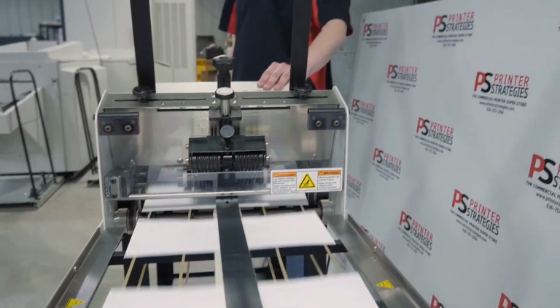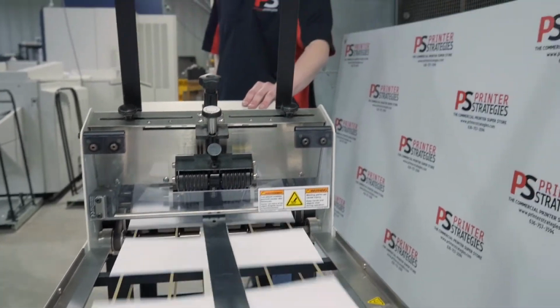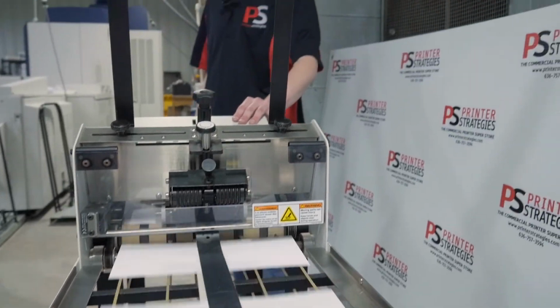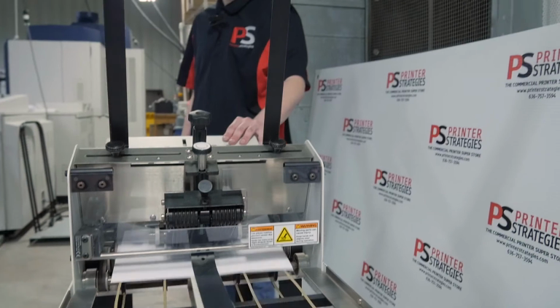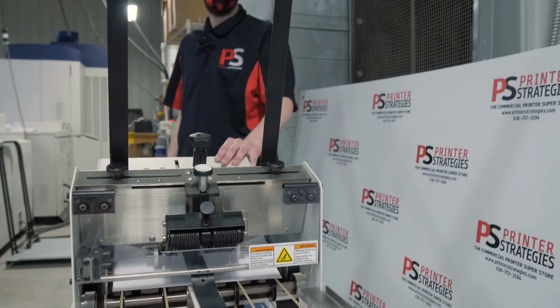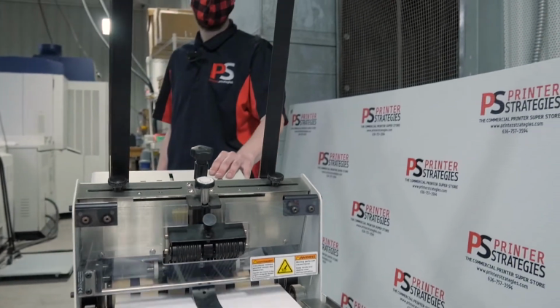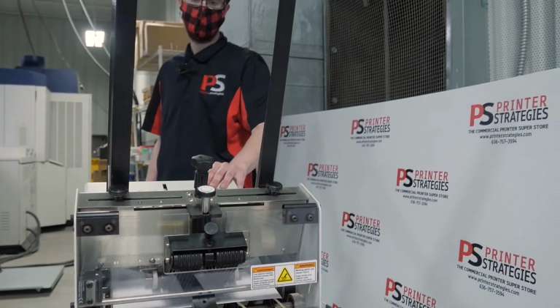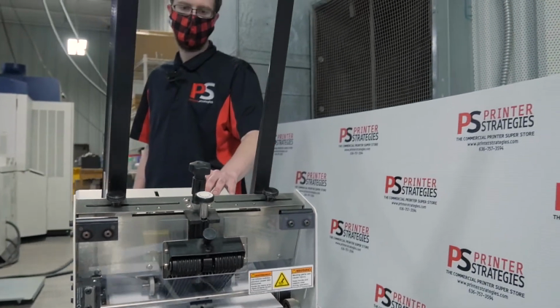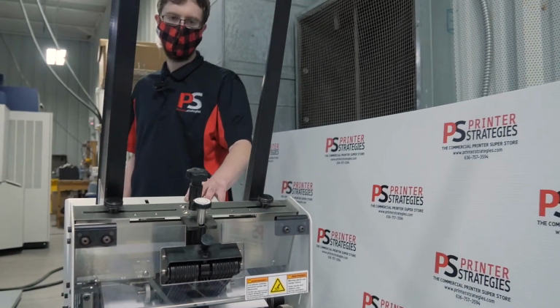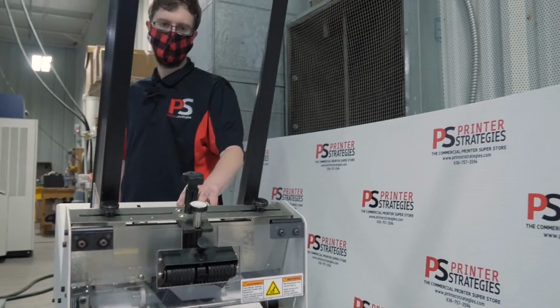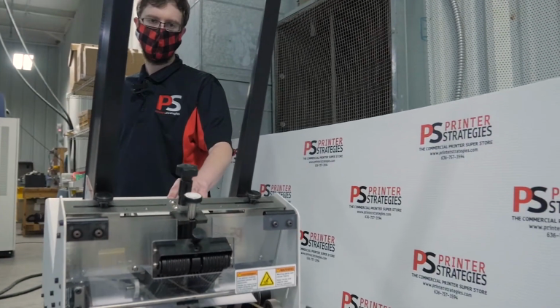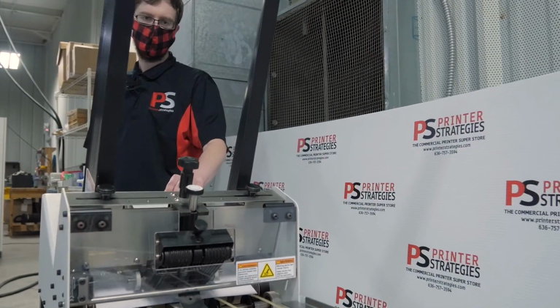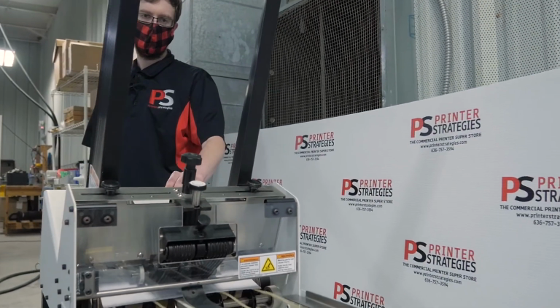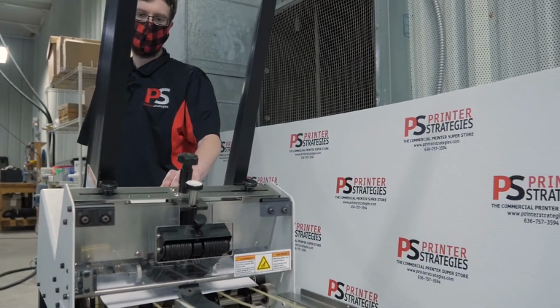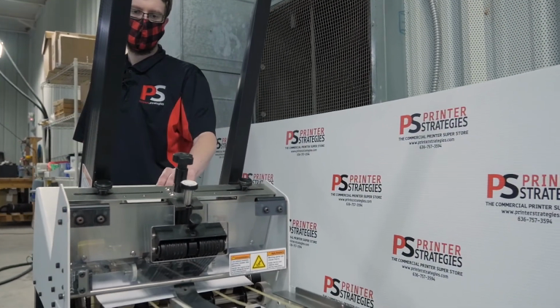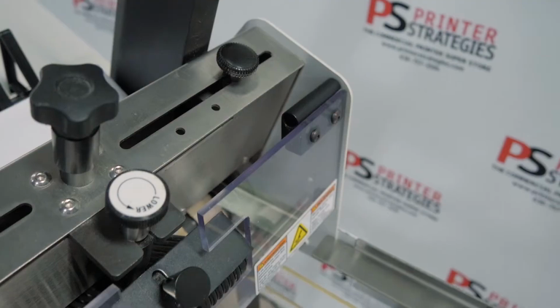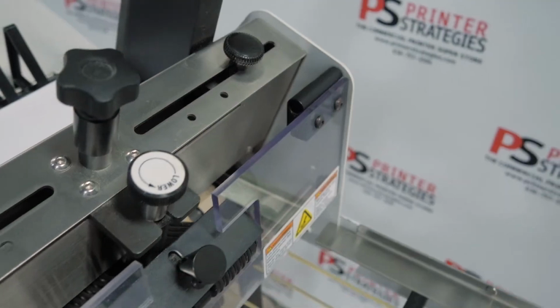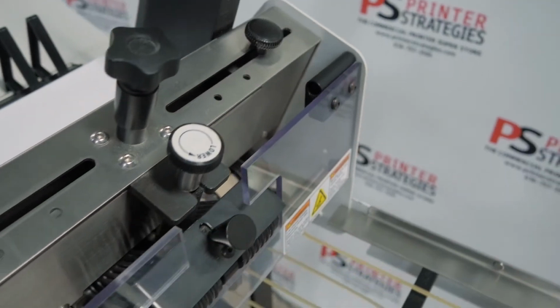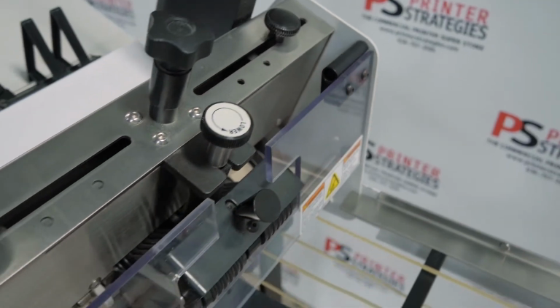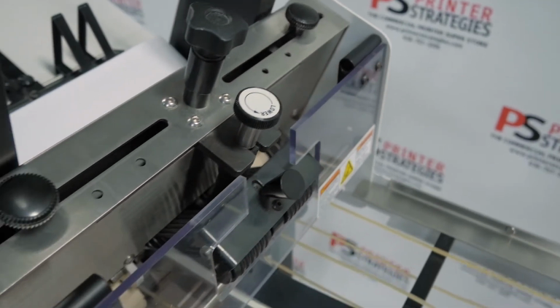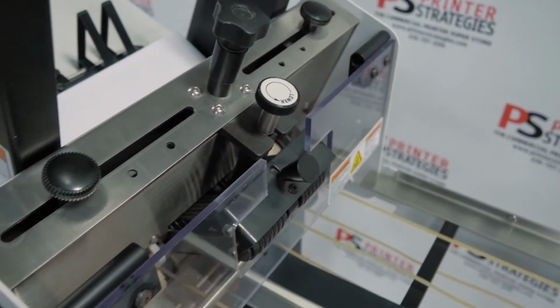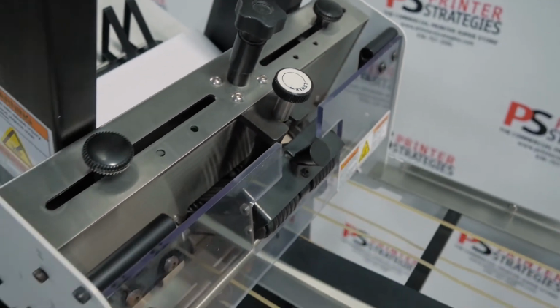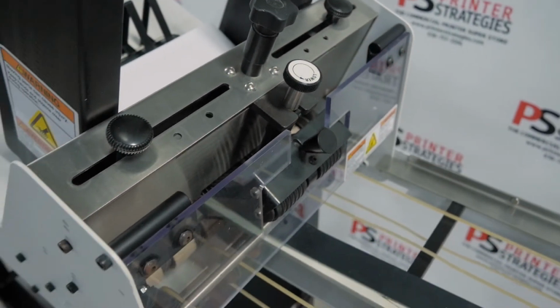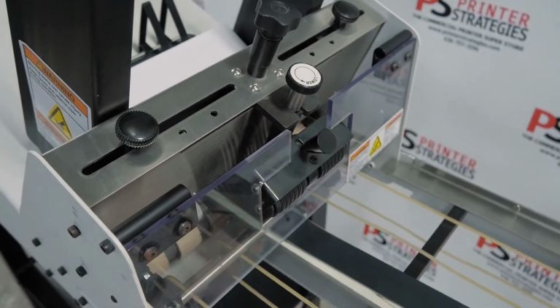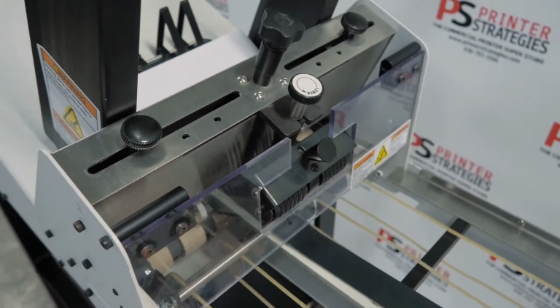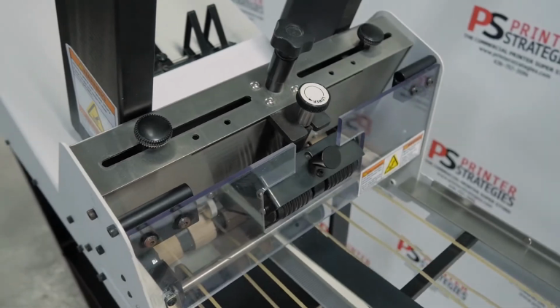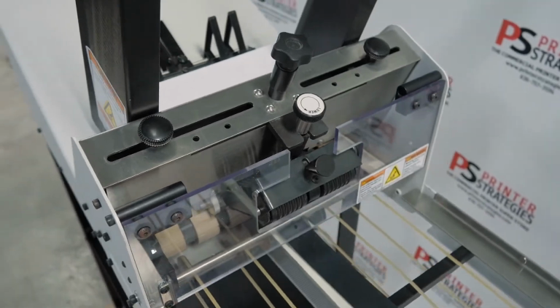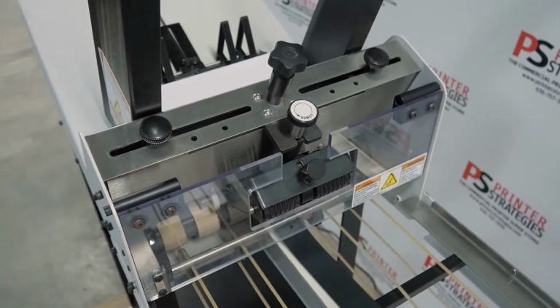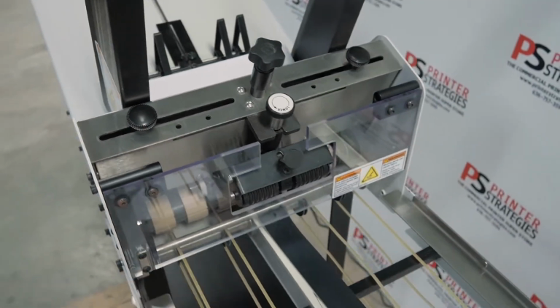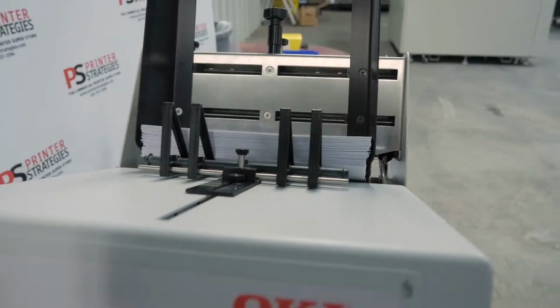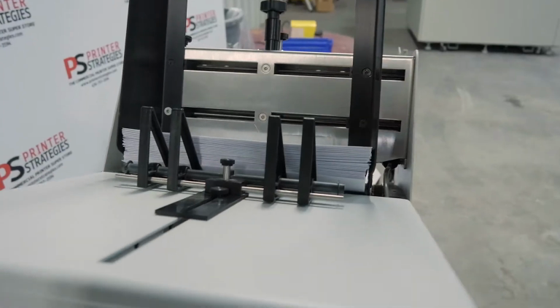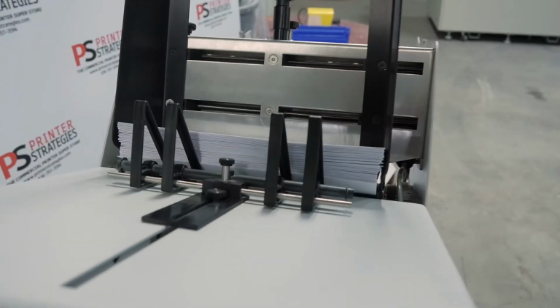If you're interested in this feeder, please also see our compatible Oki ProColor conveyor that we have for auction as well.